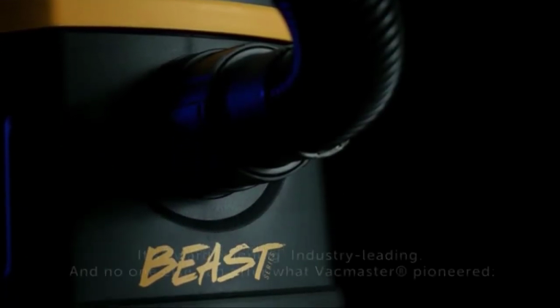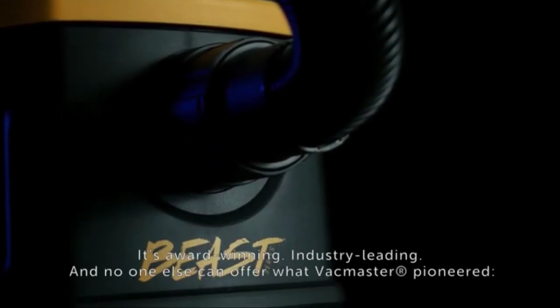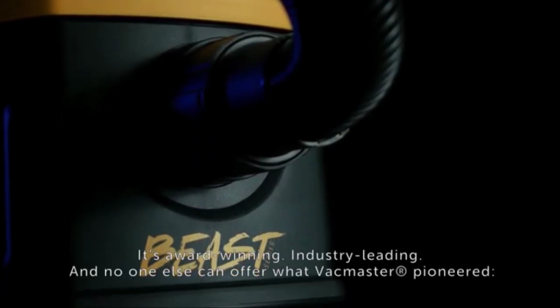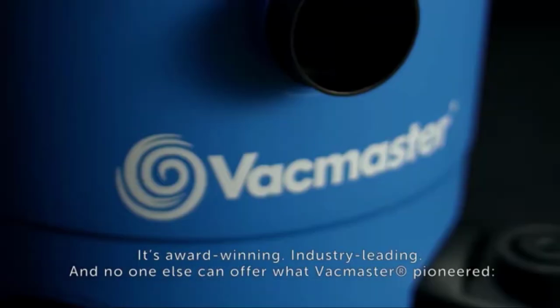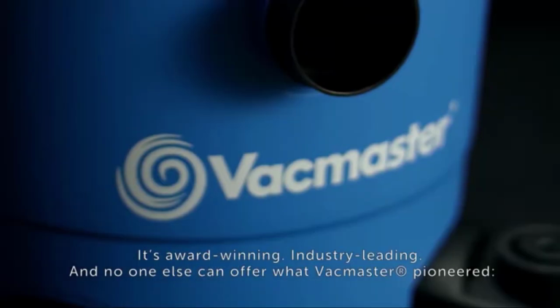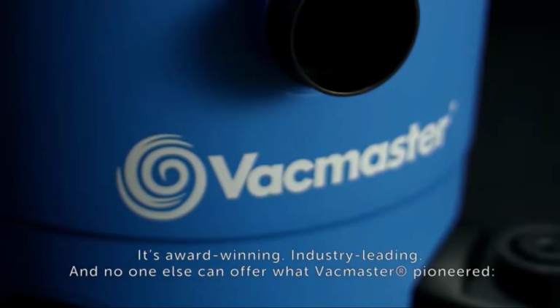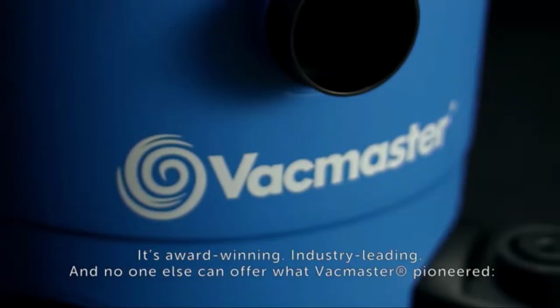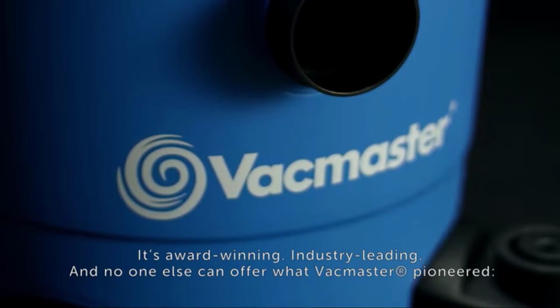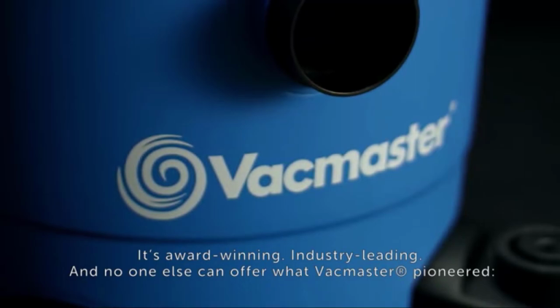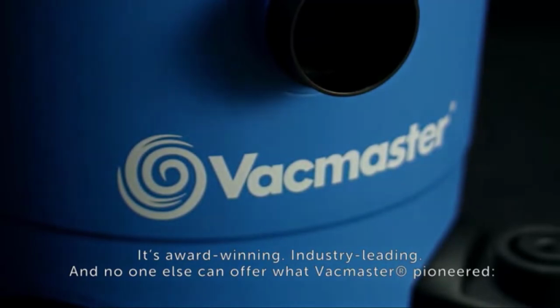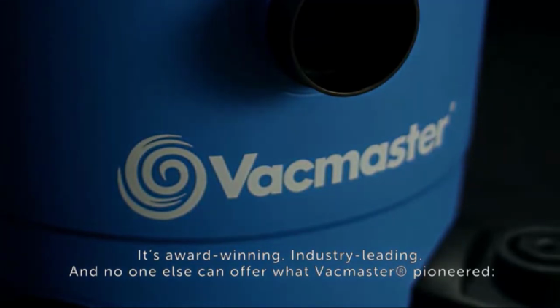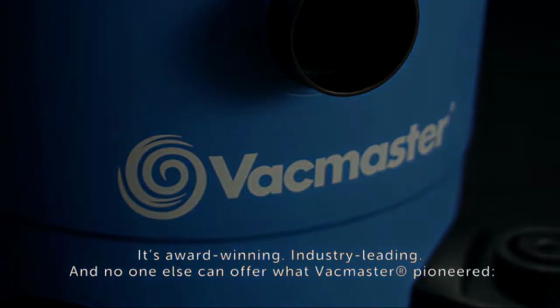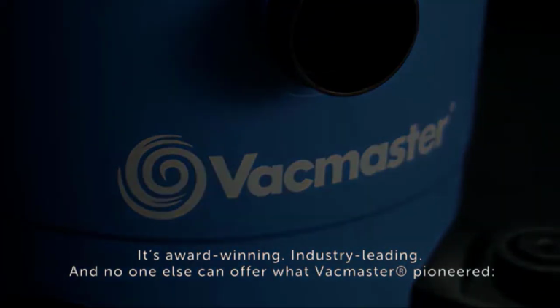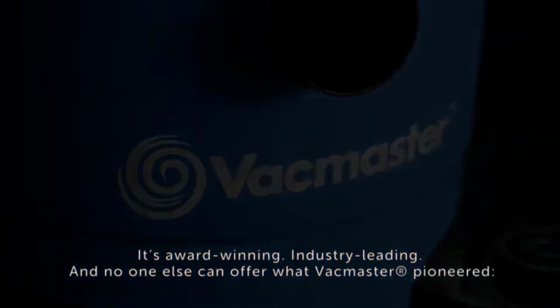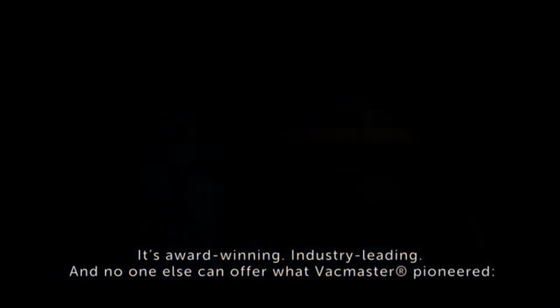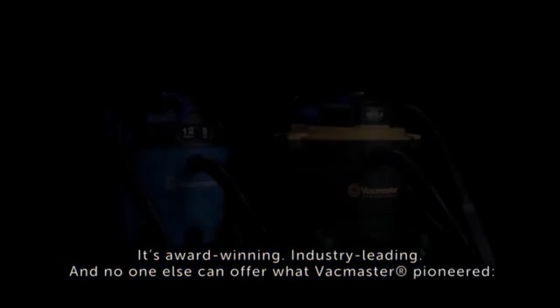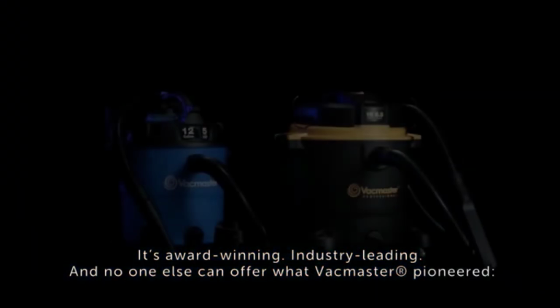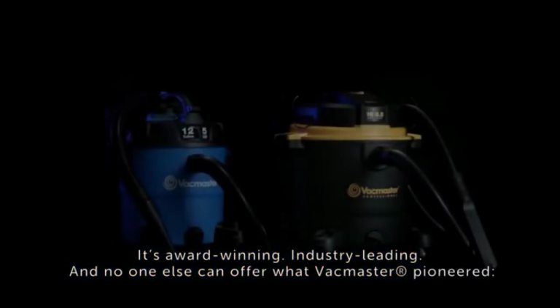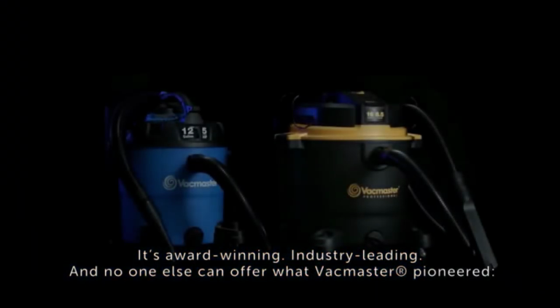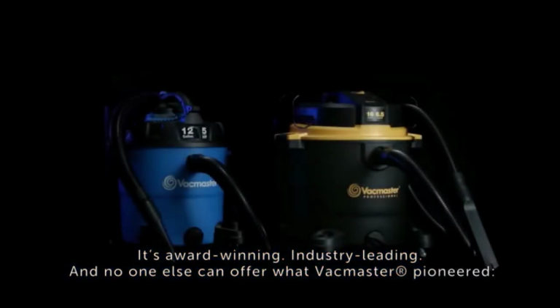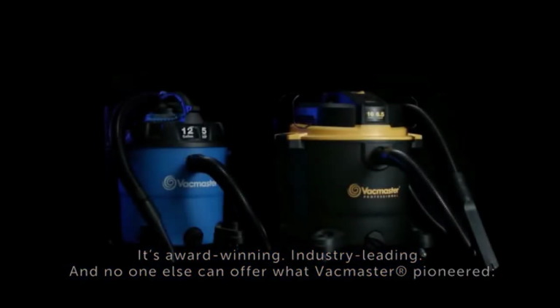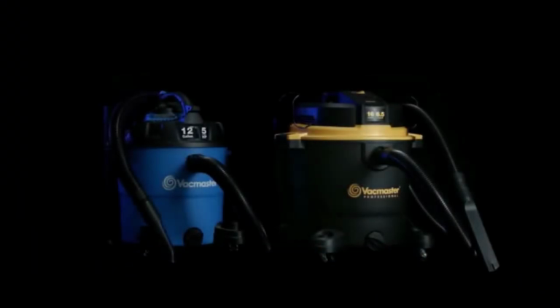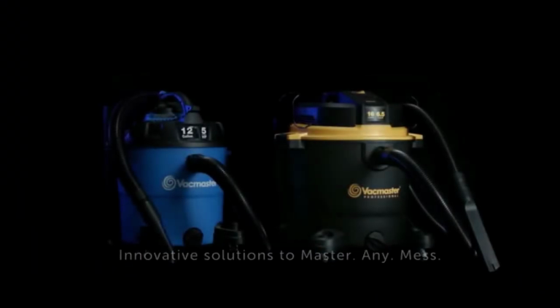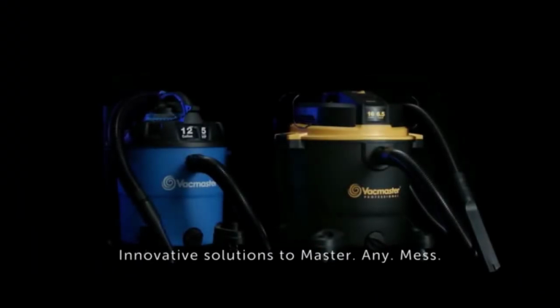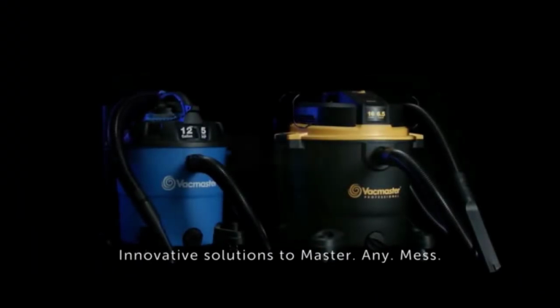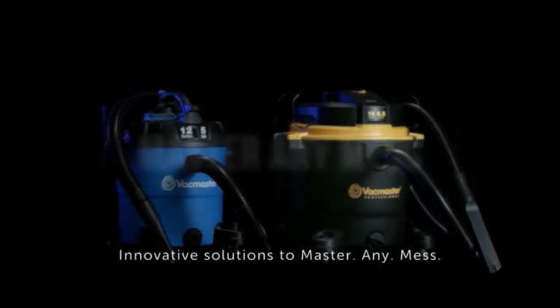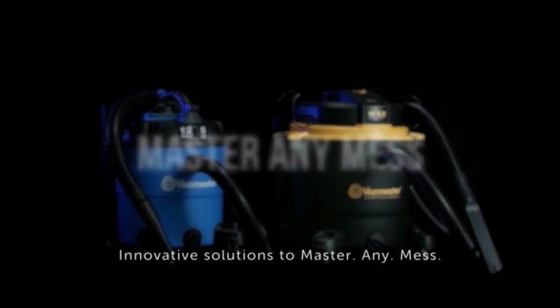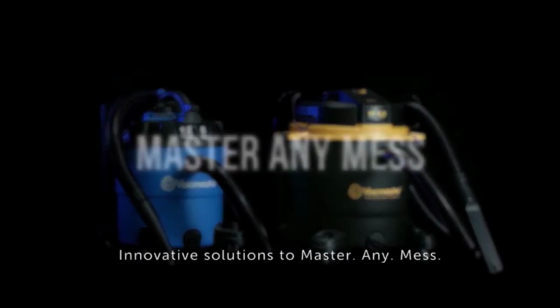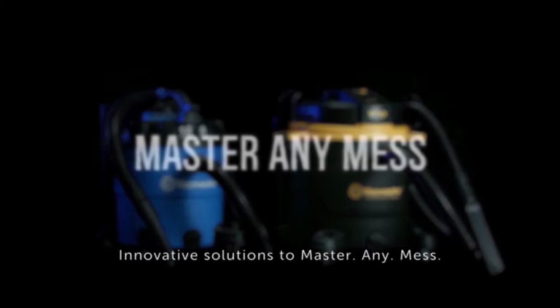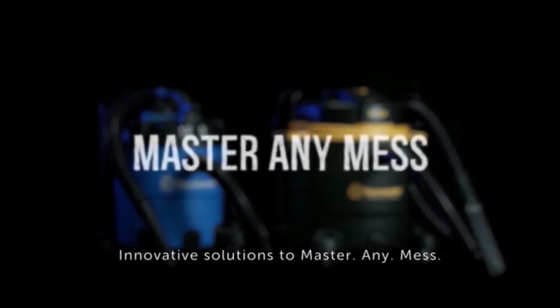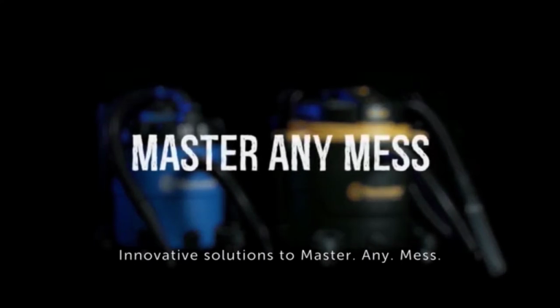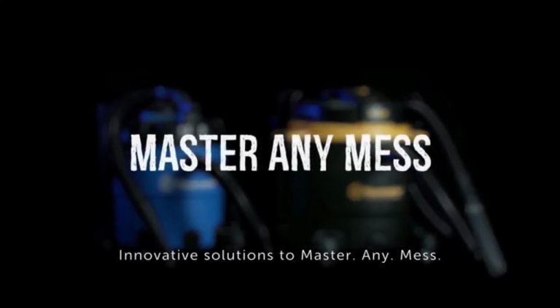It's award-winning, industry-leading, and no one else can offer what VACMaster pioneered. Innovative solutions to master any mess.